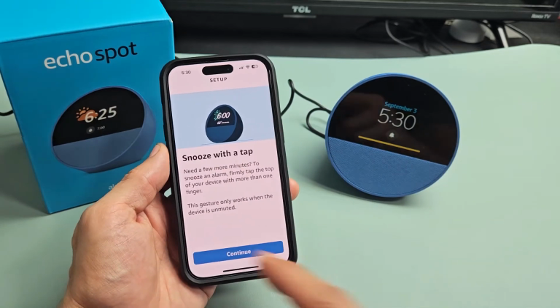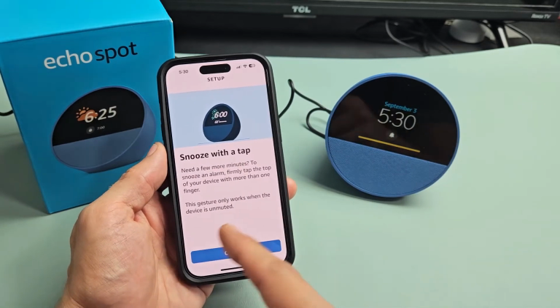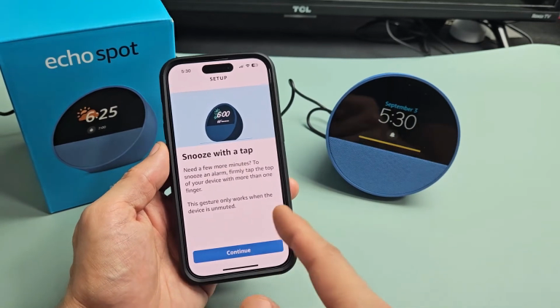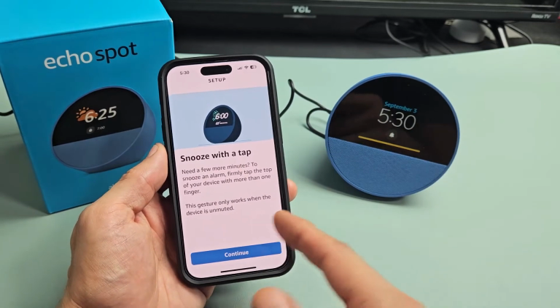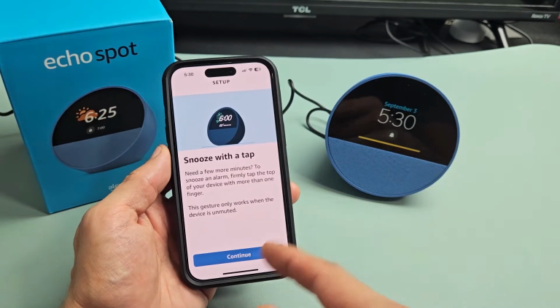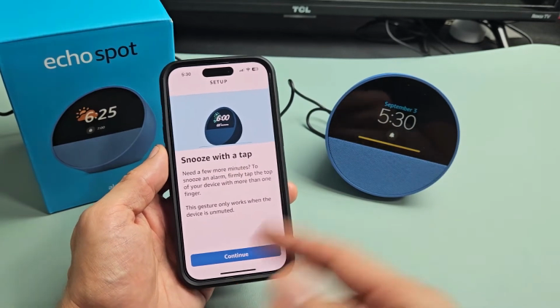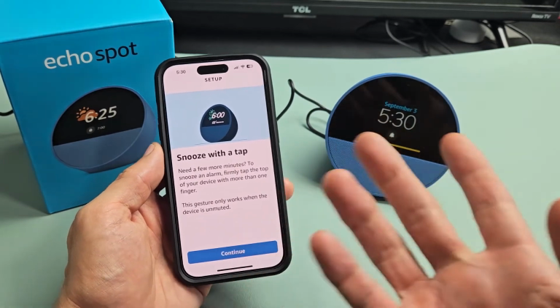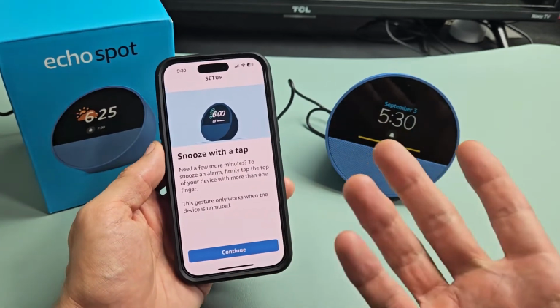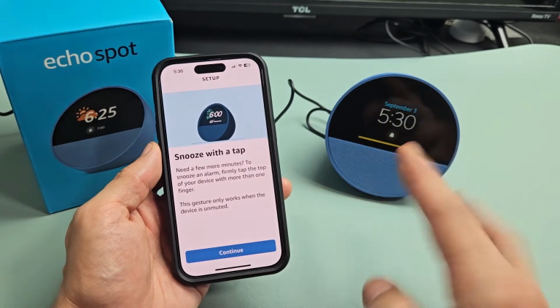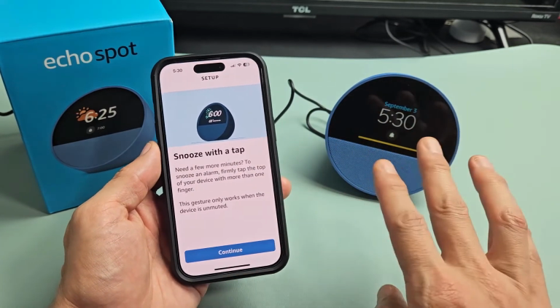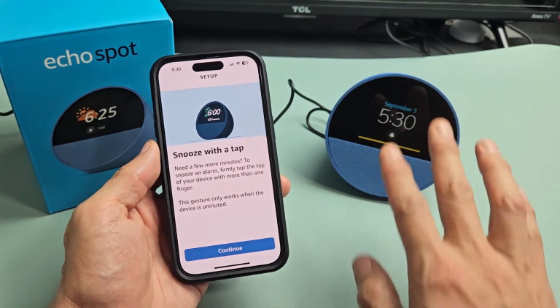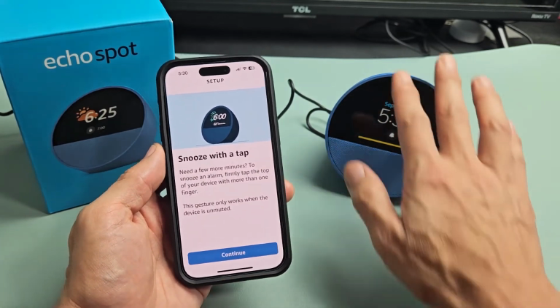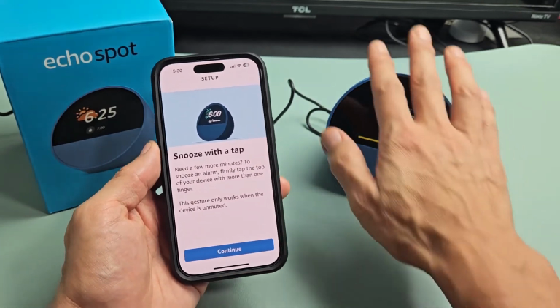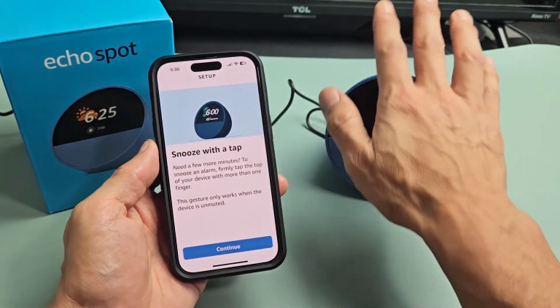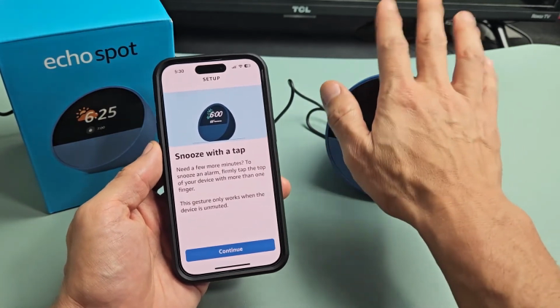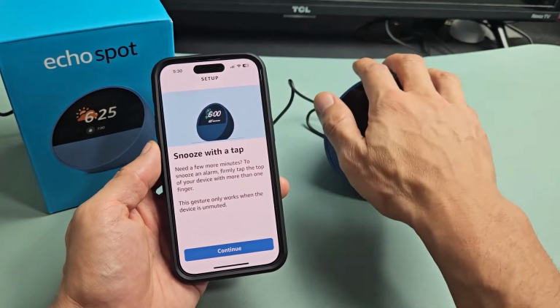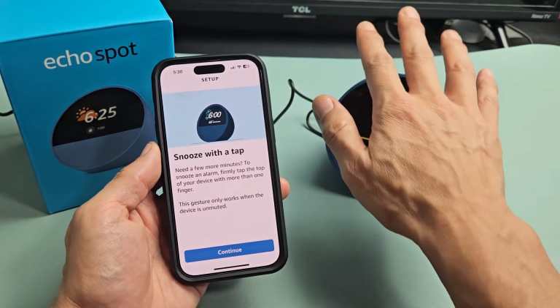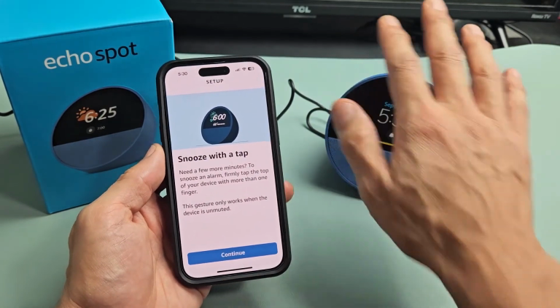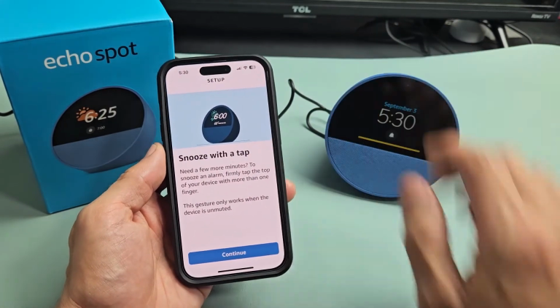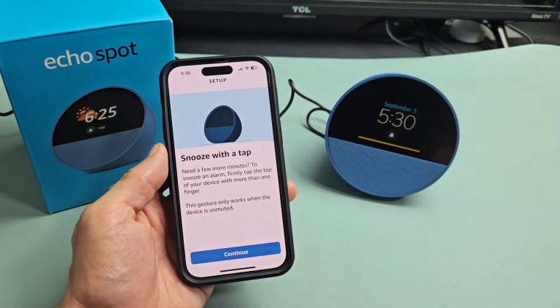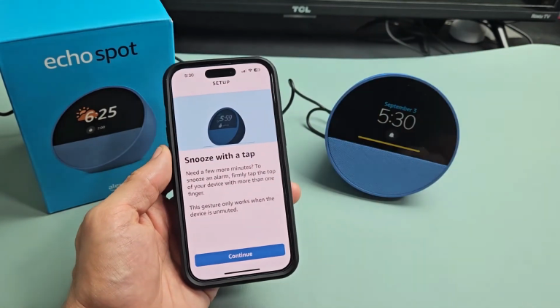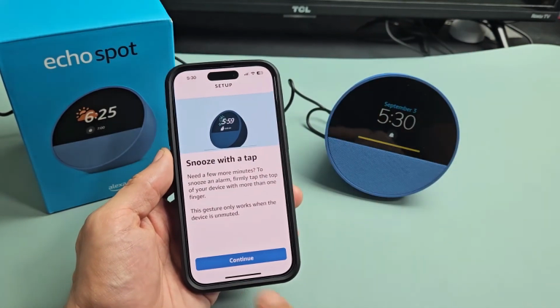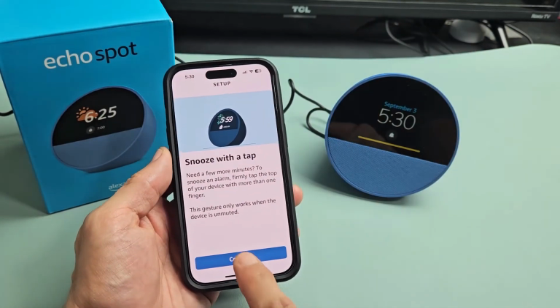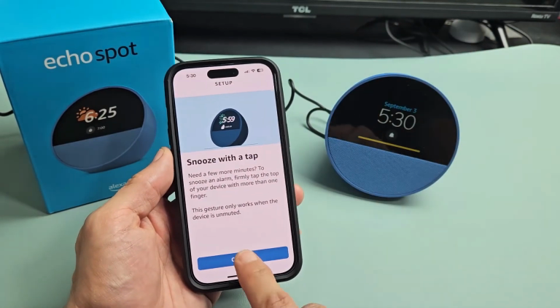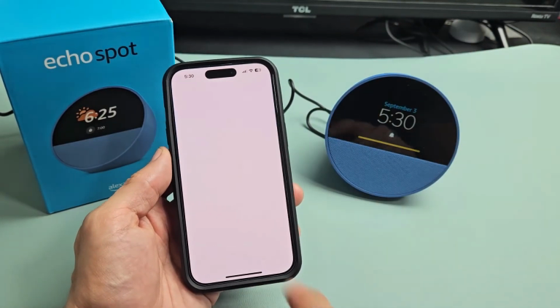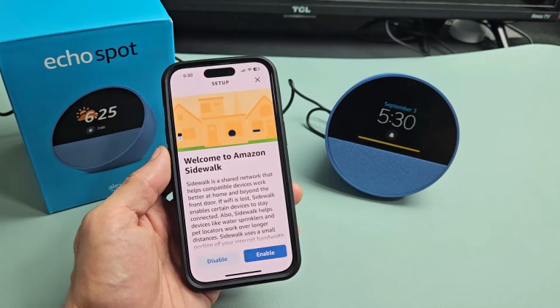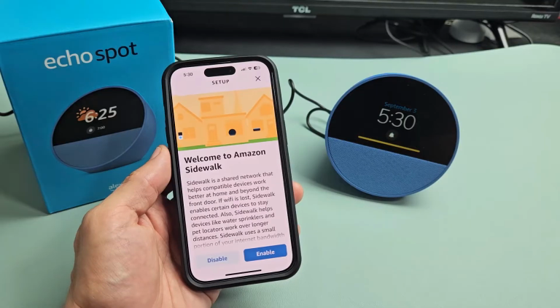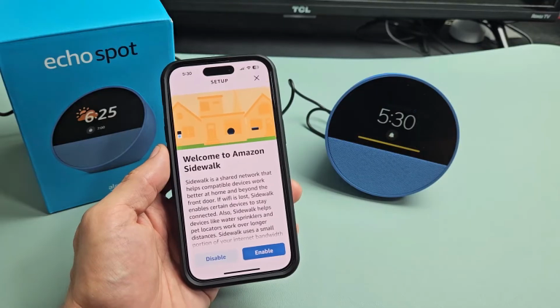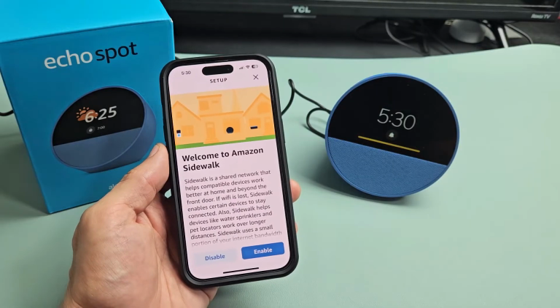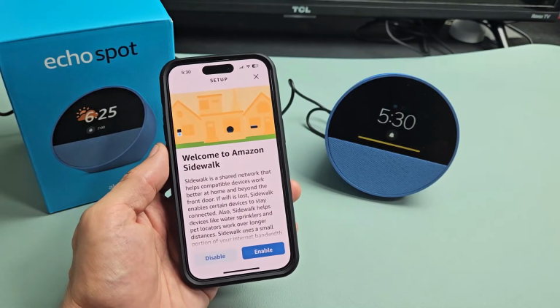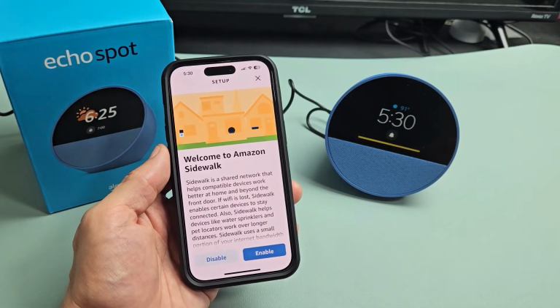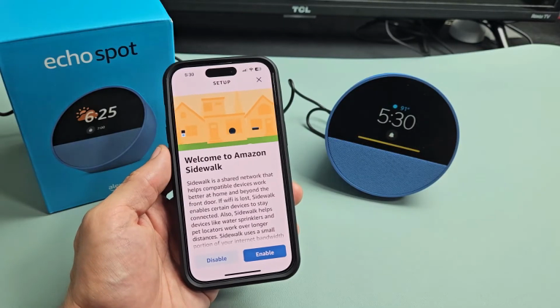Snooze to tap — when the alarm goes off, you can go ahead and just tap it like that. Let's go ahead and continue.